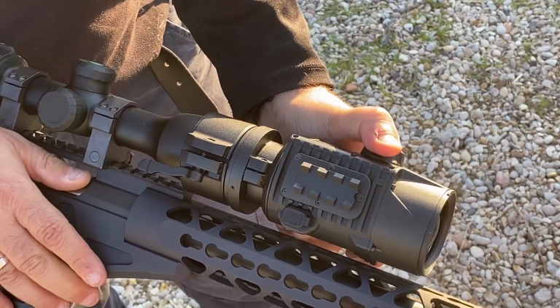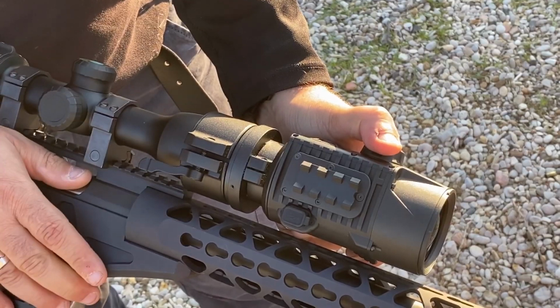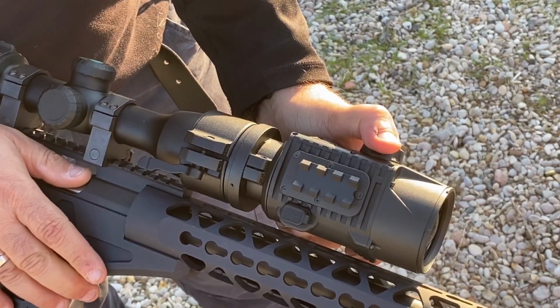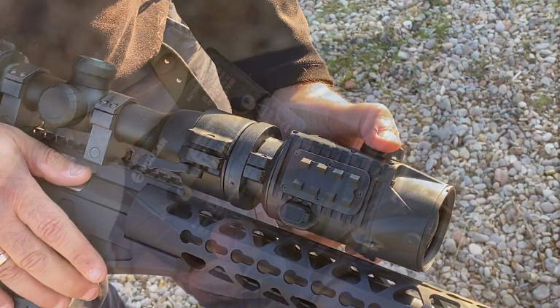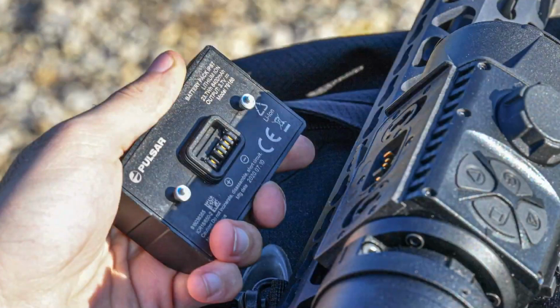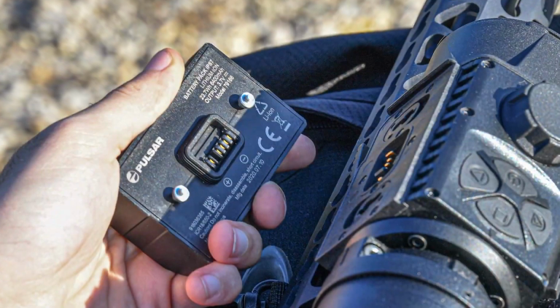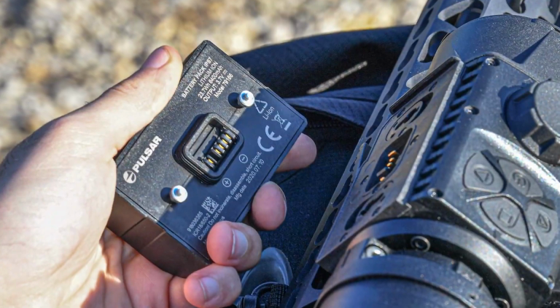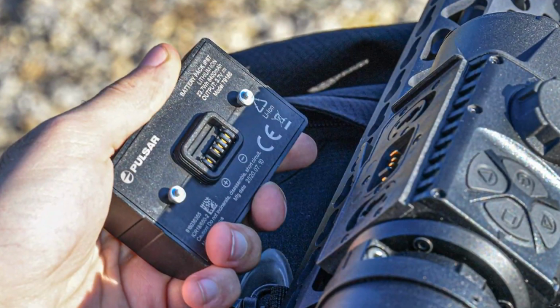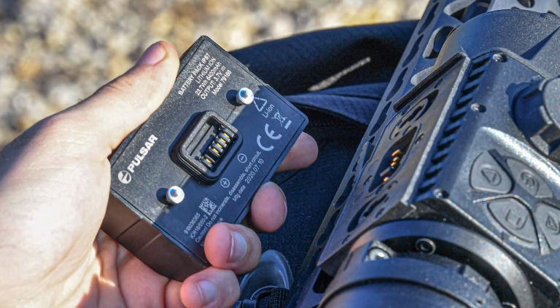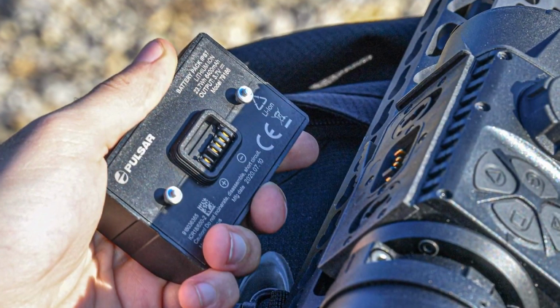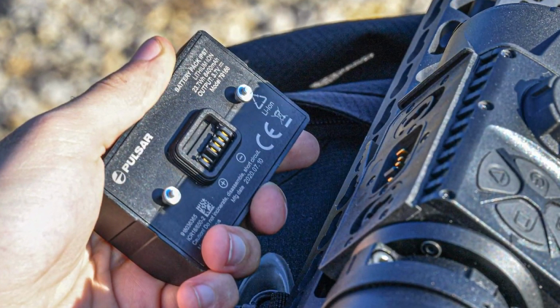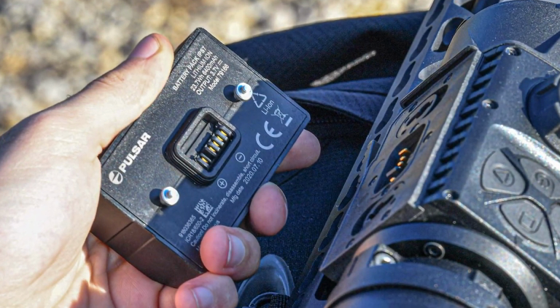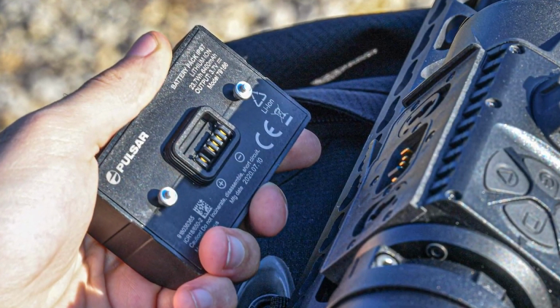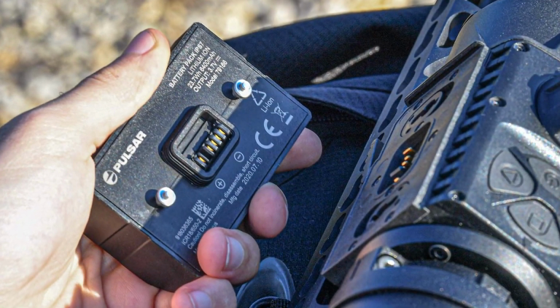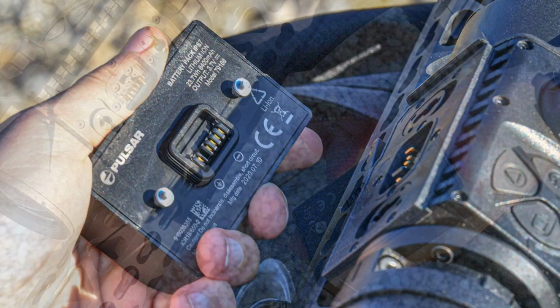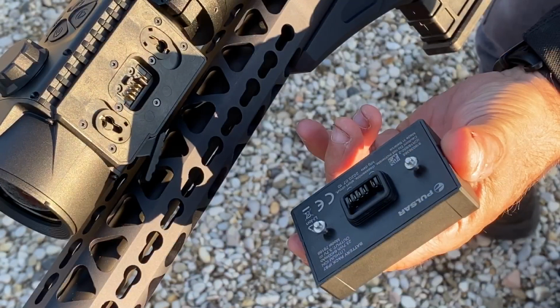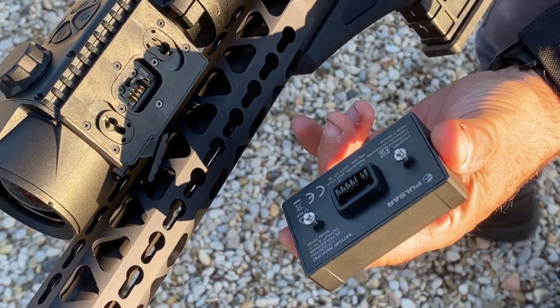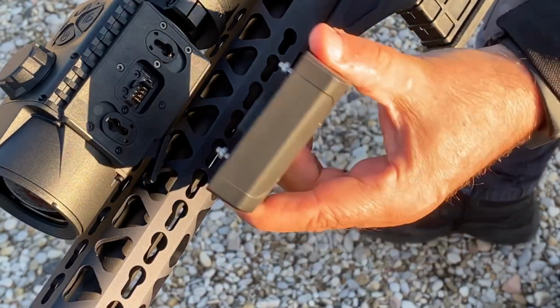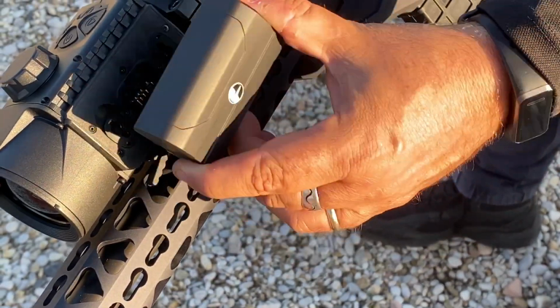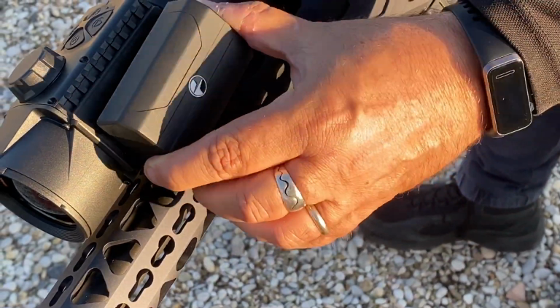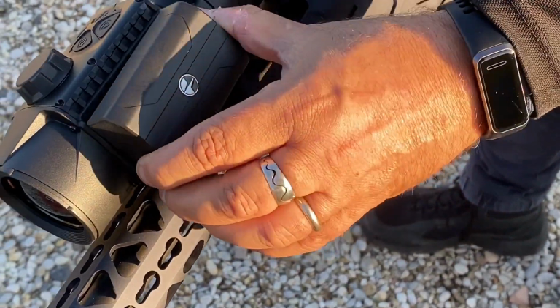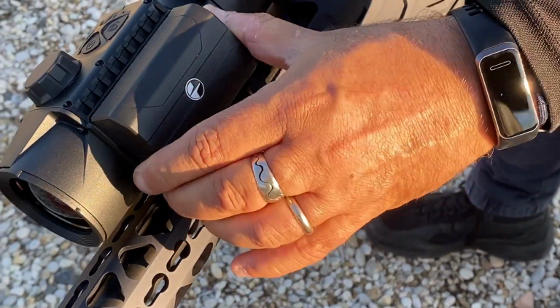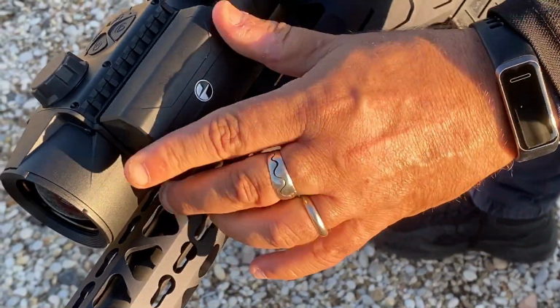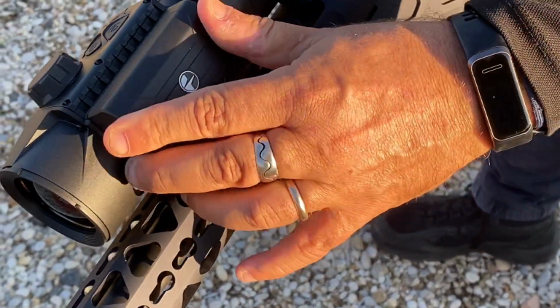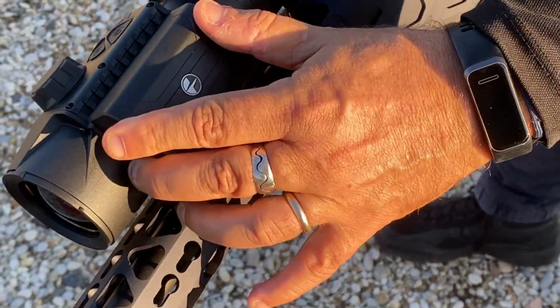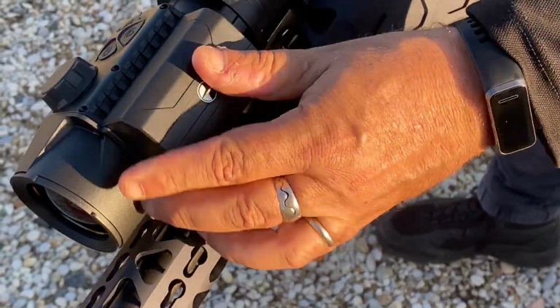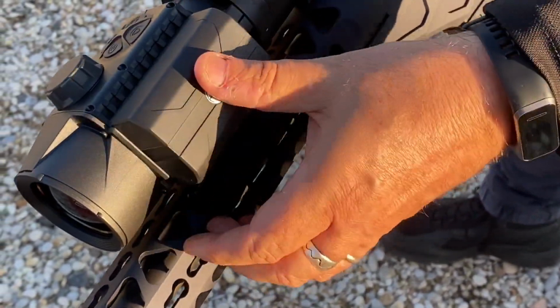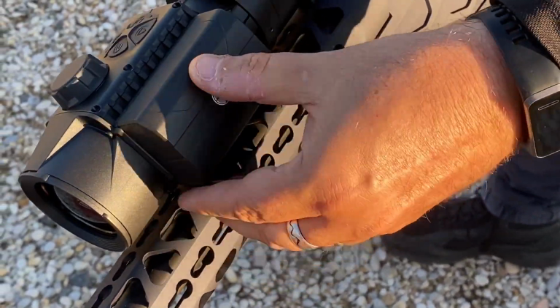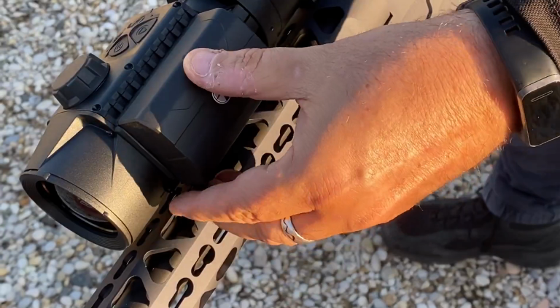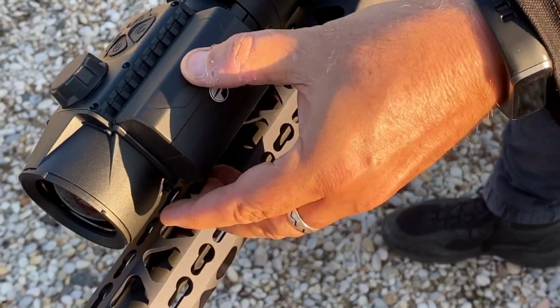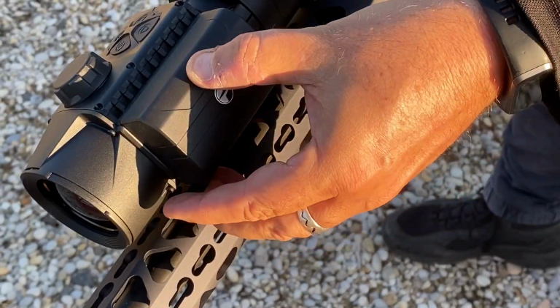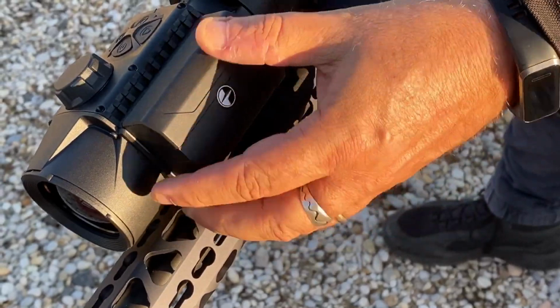Standard battery powers the Krypton for about eight hours, and the battery can be changed in seconds.